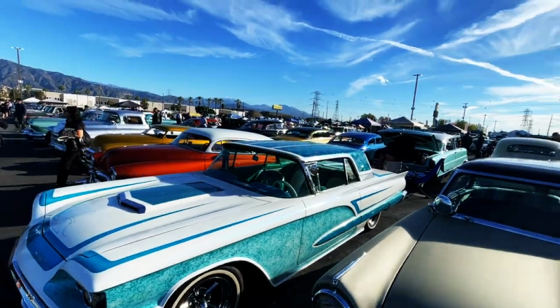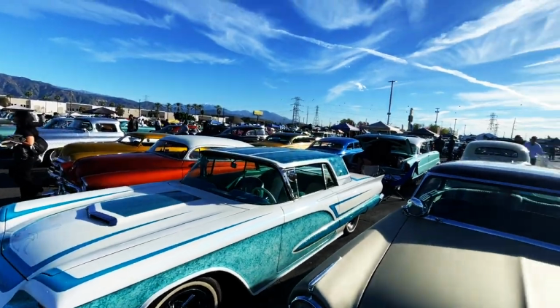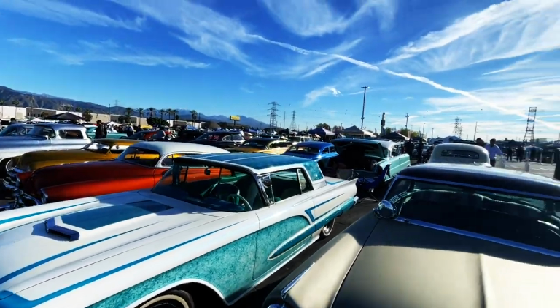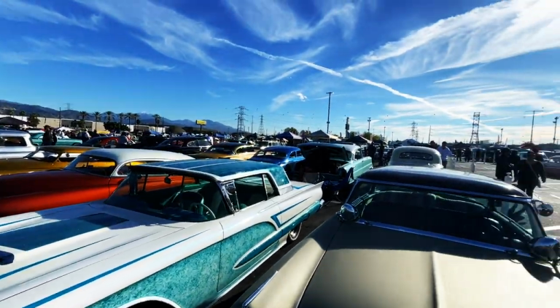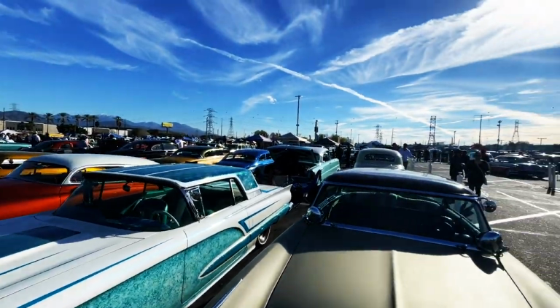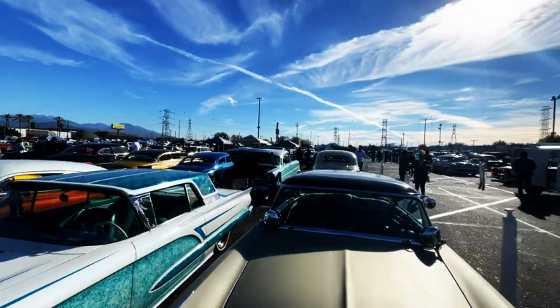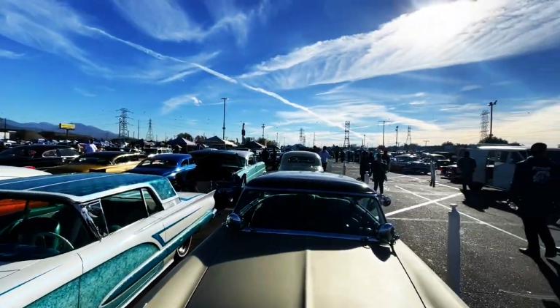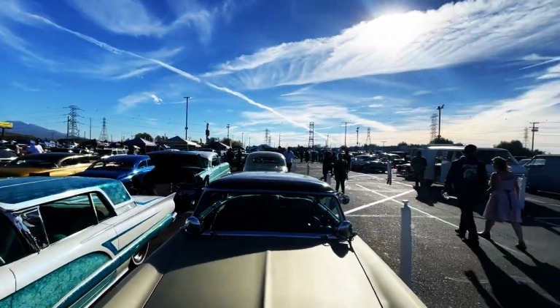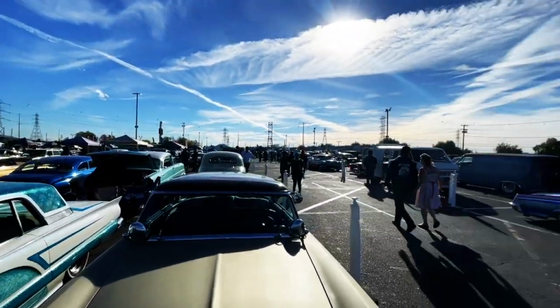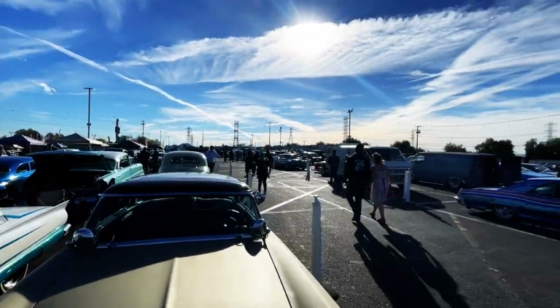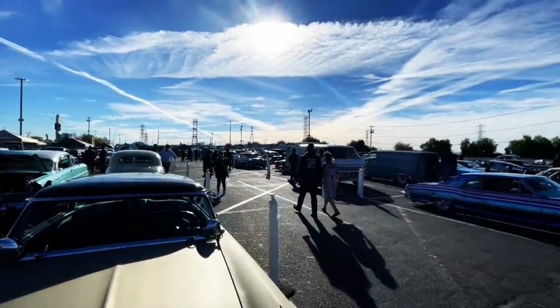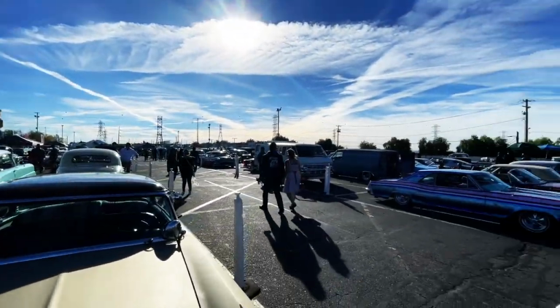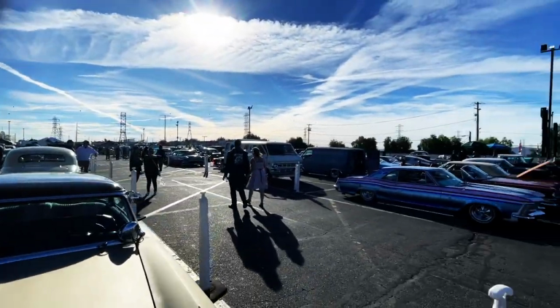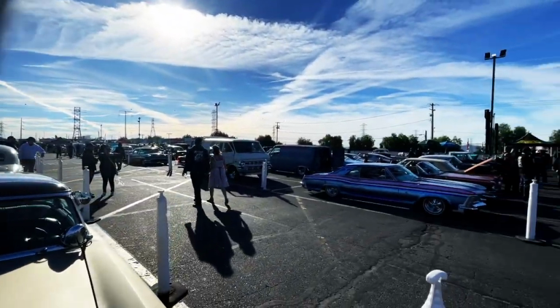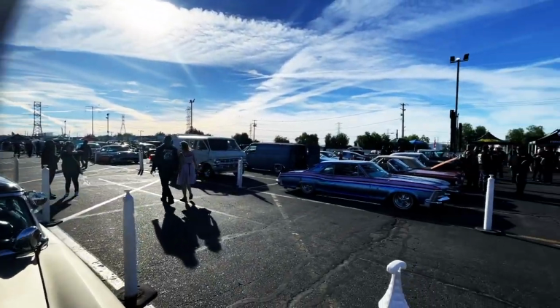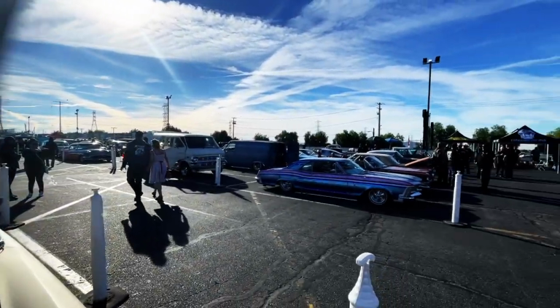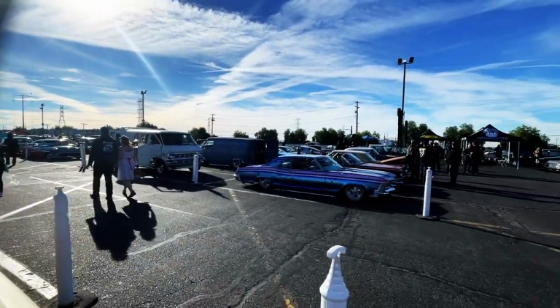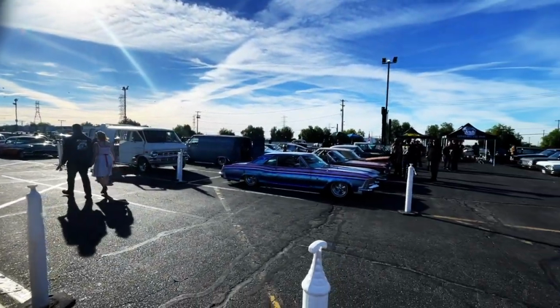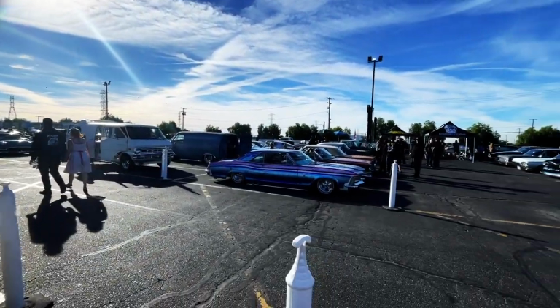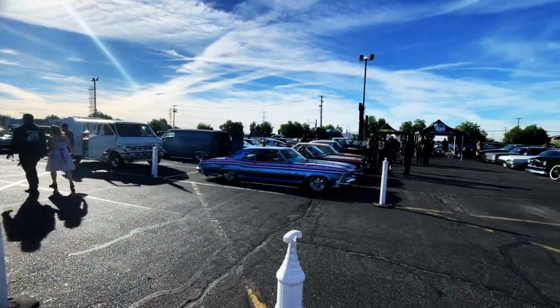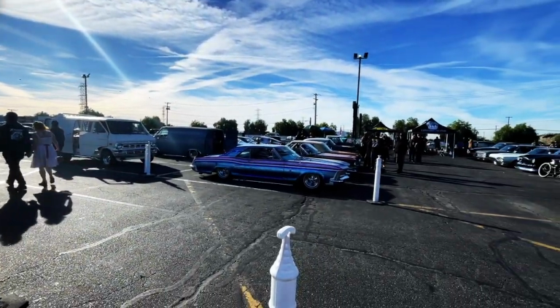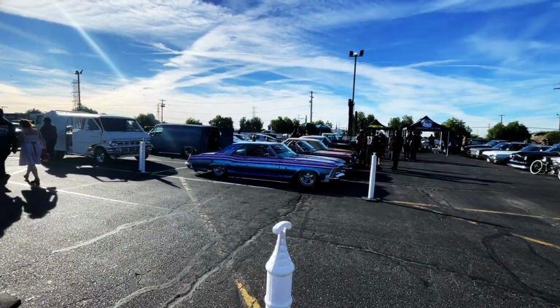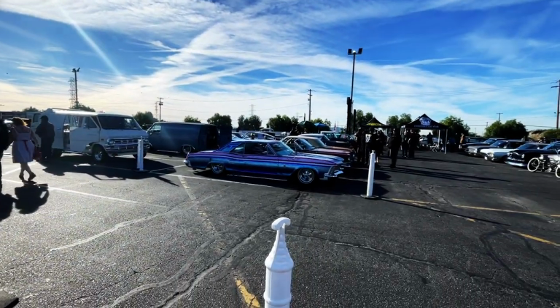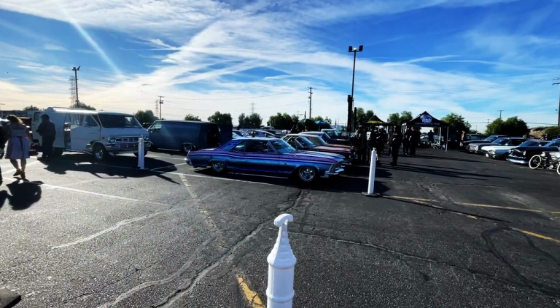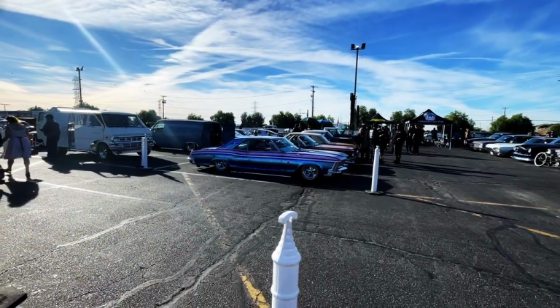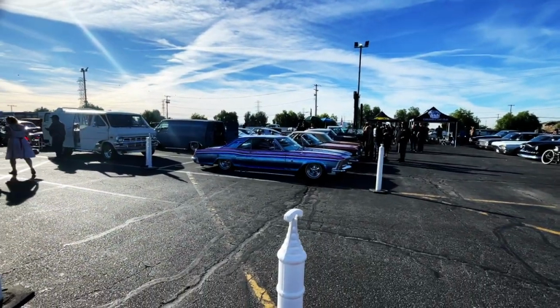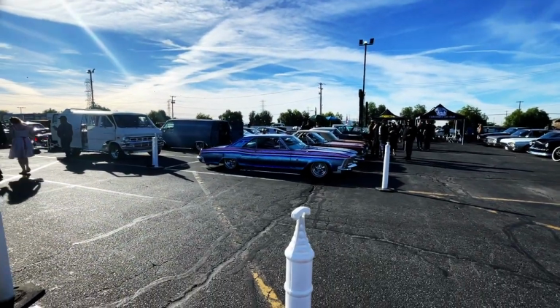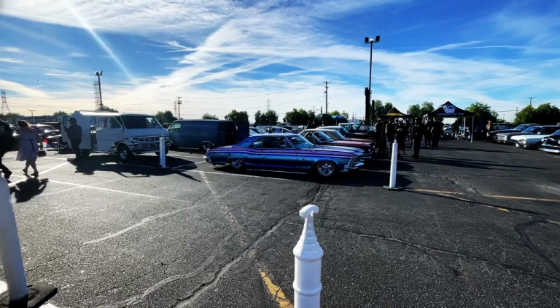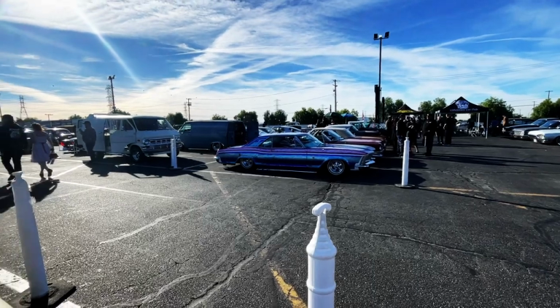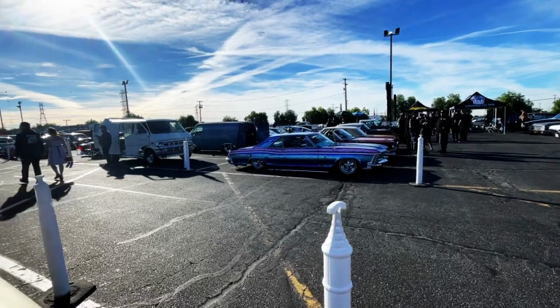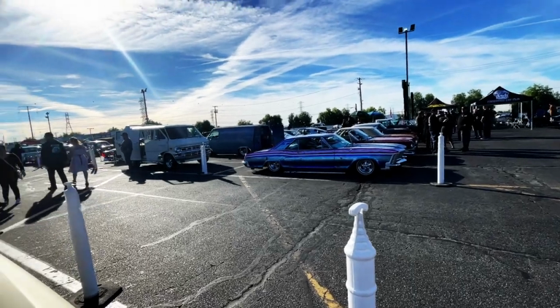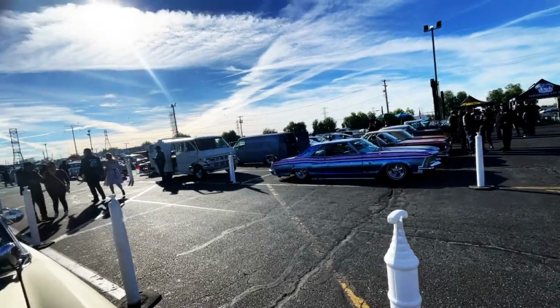Look at the amount of cars that are here. And more stuff. More customs to come. Welcome to Moon Eyes.